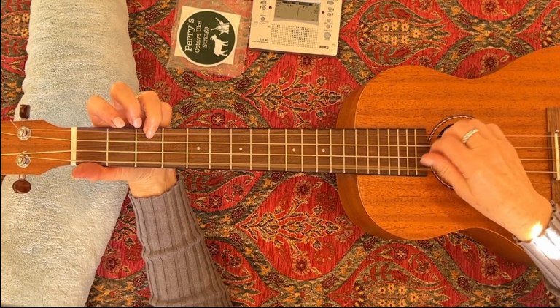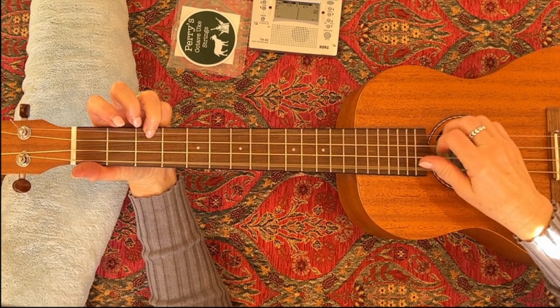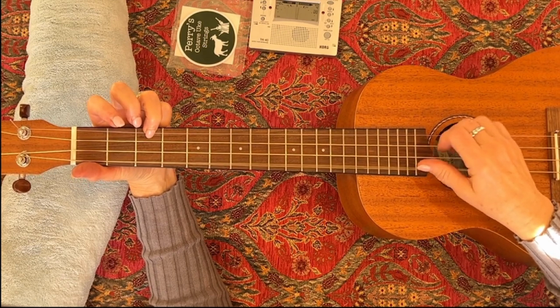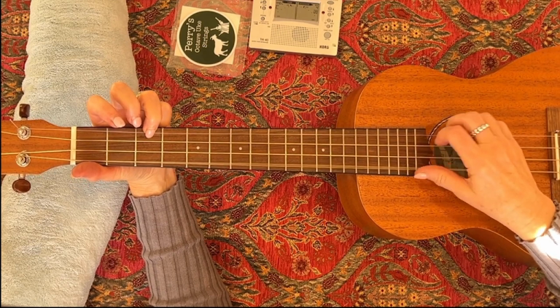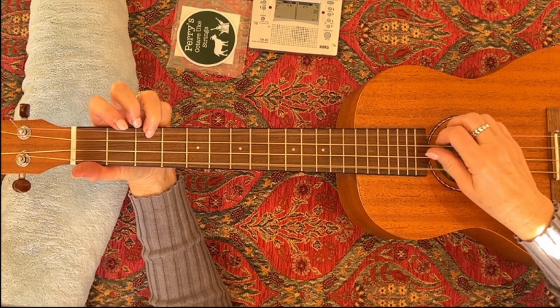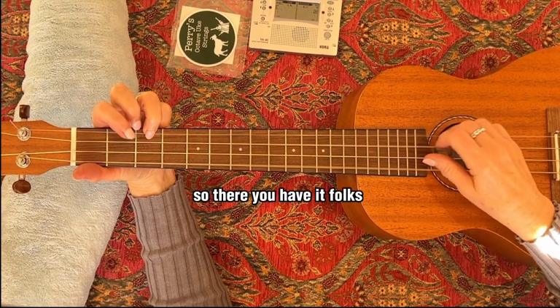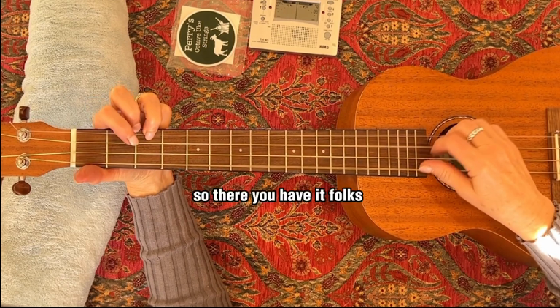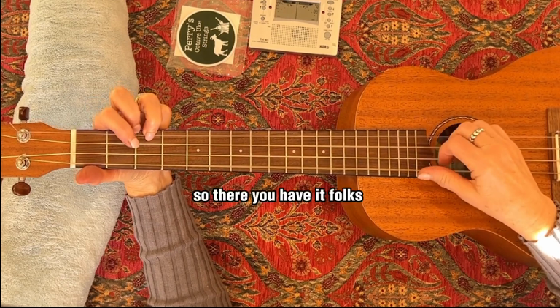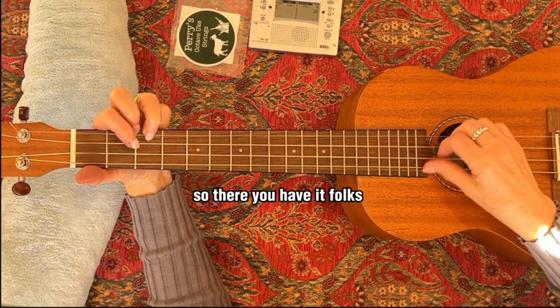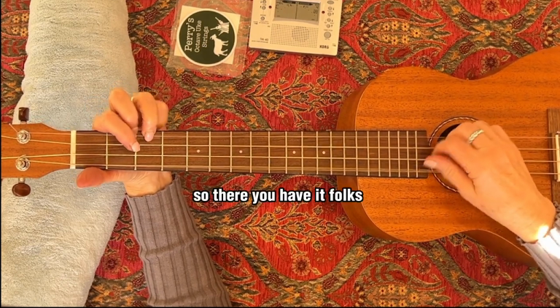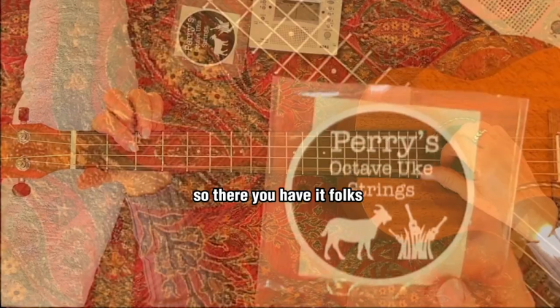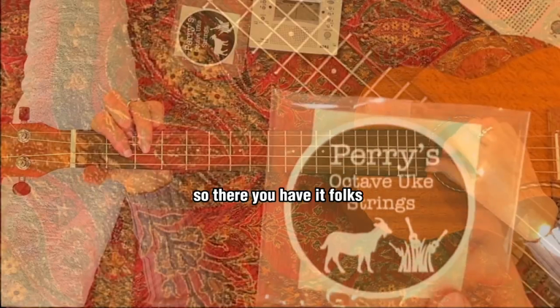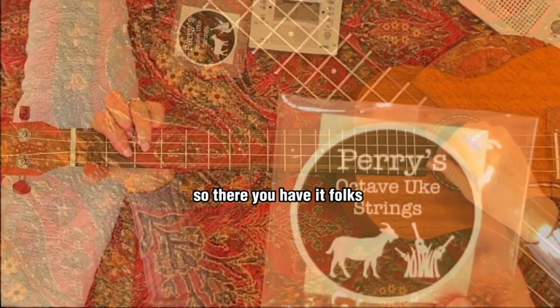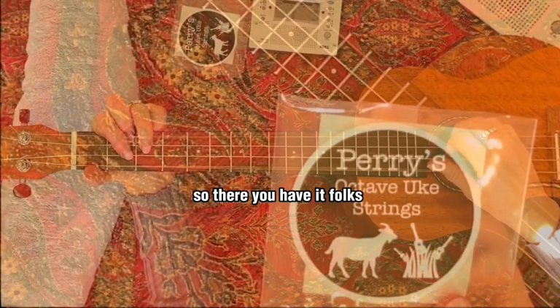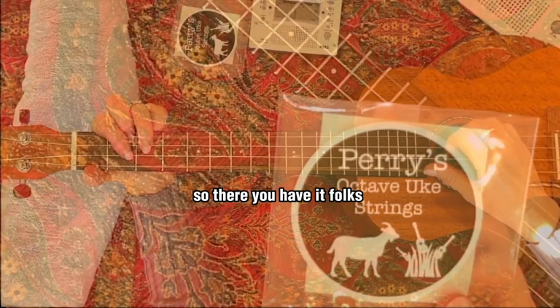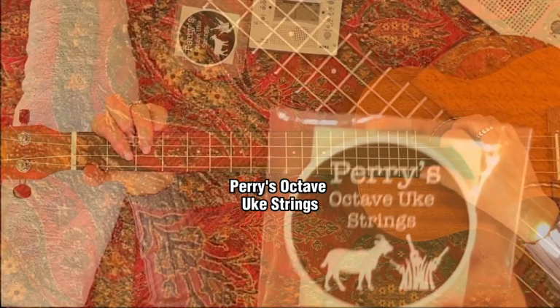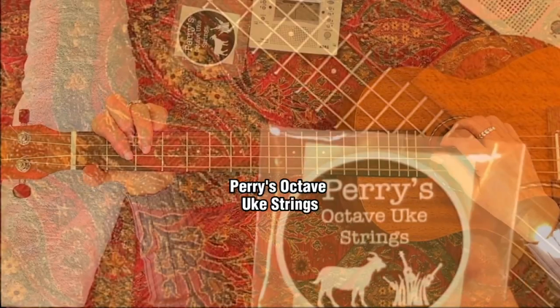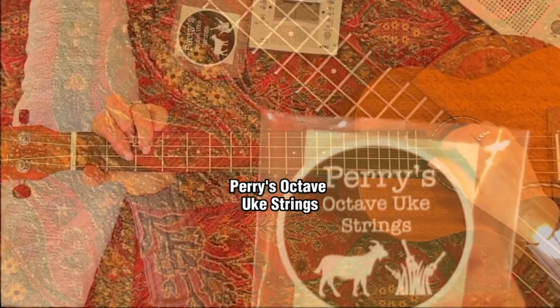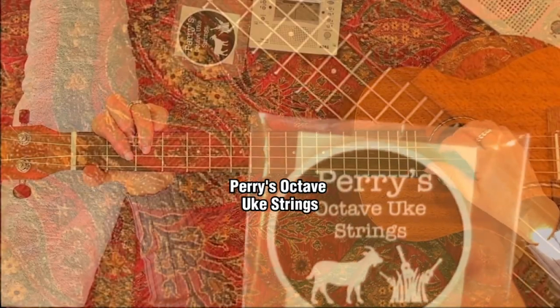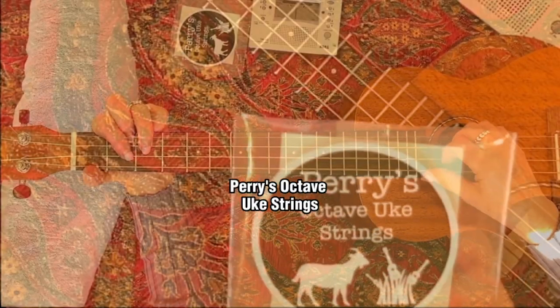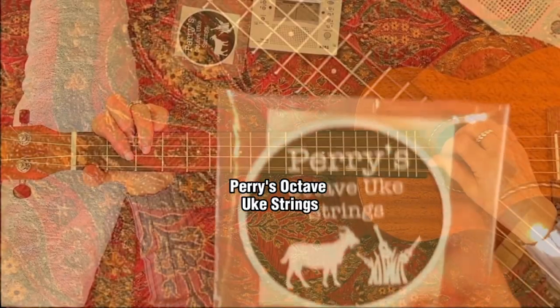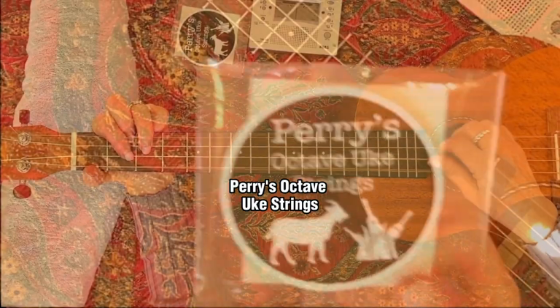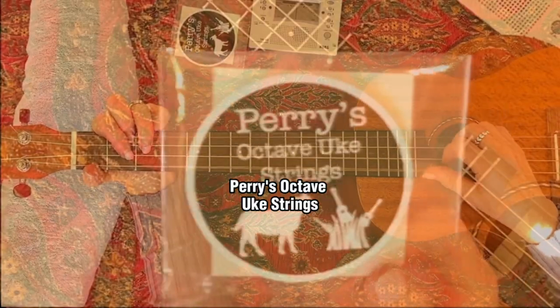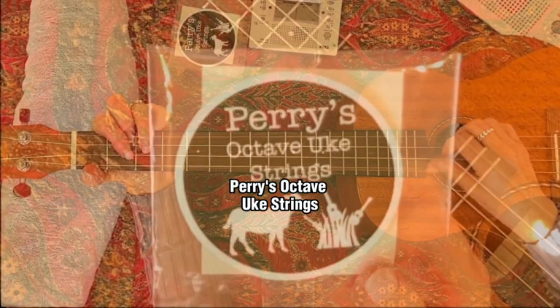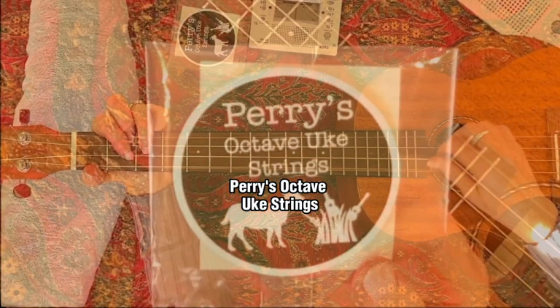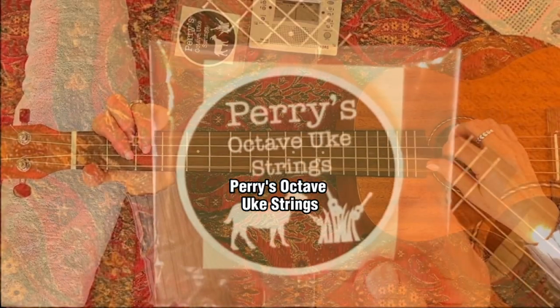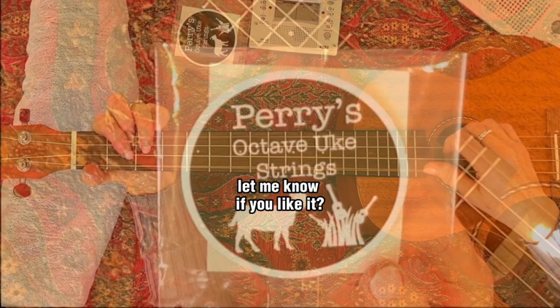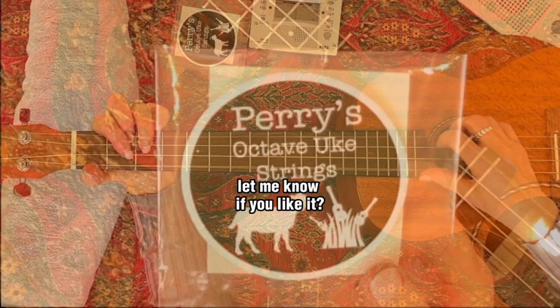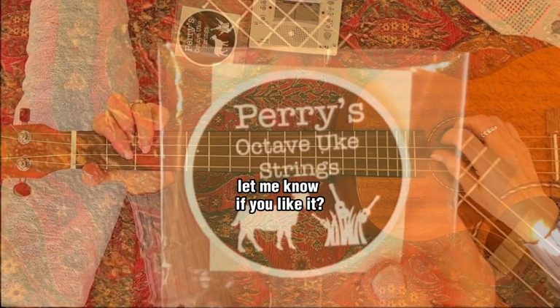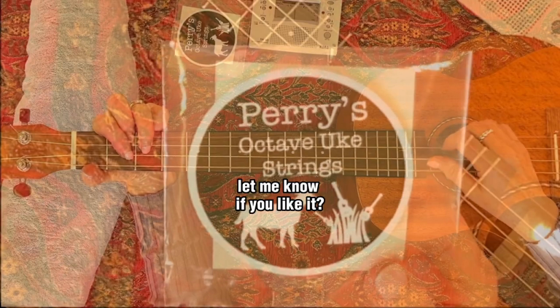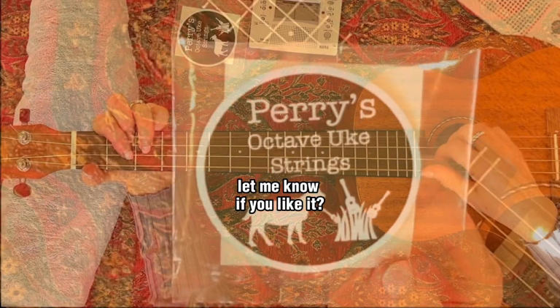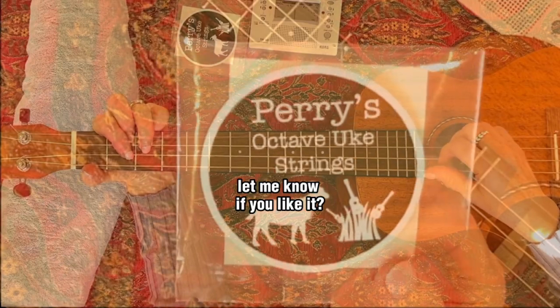So there you have it folks. Perry's Octave — the strings. Let me know if you like it.